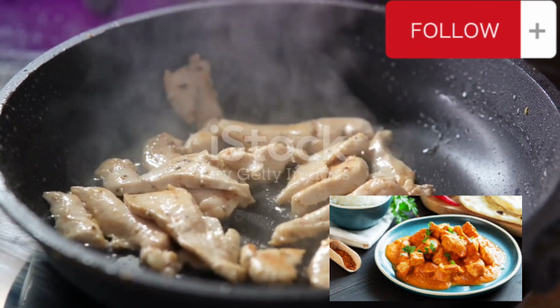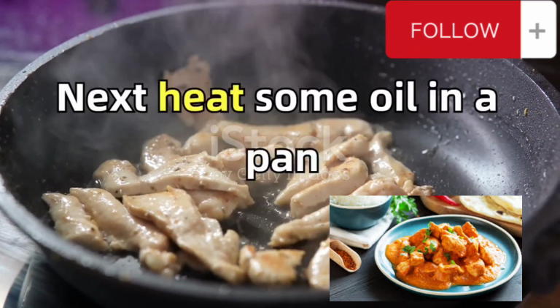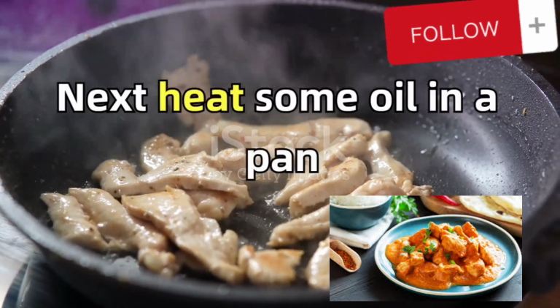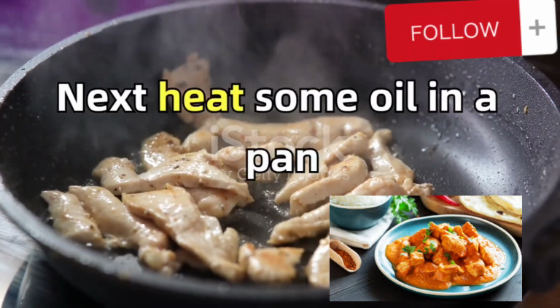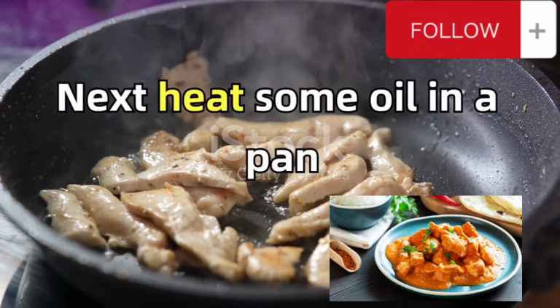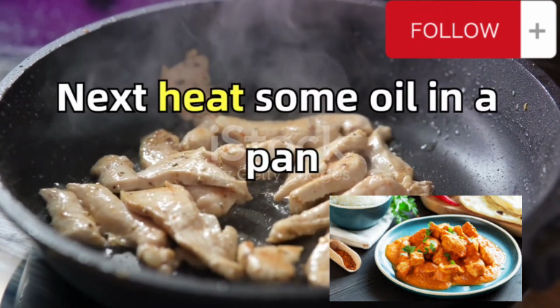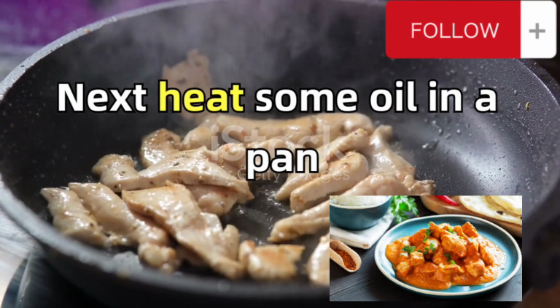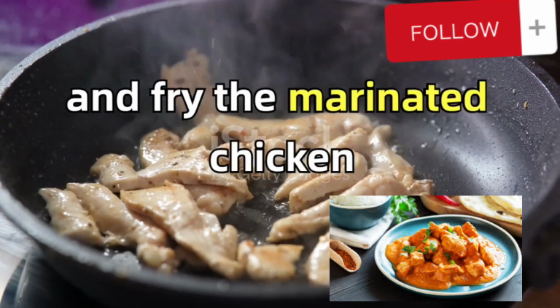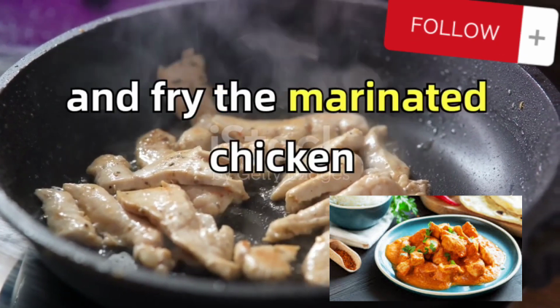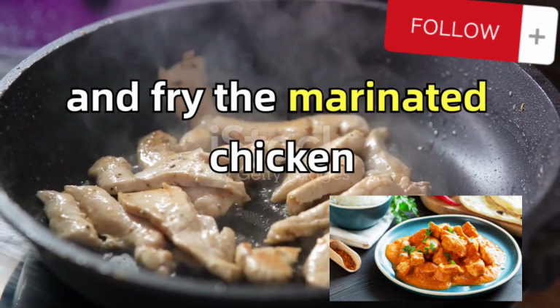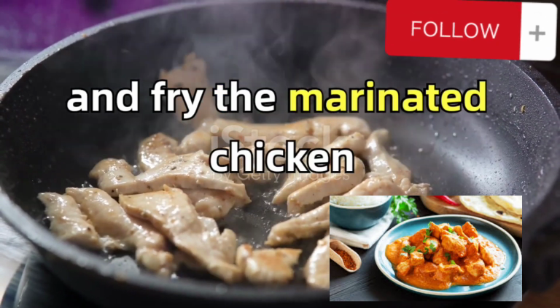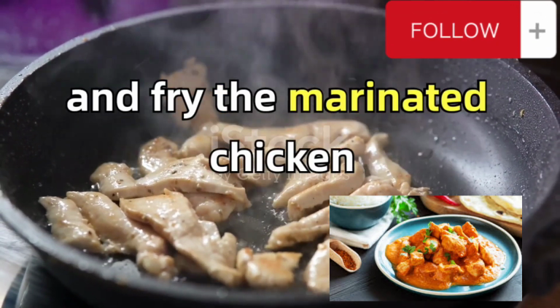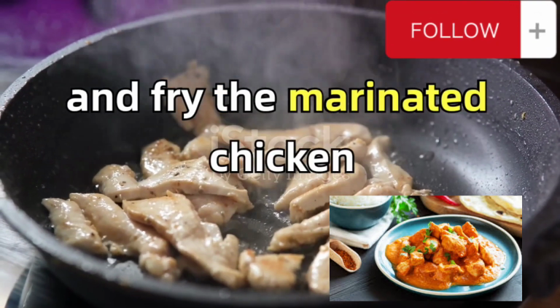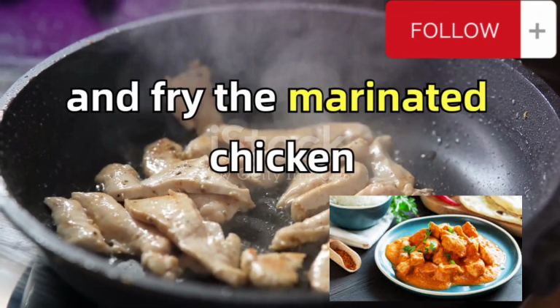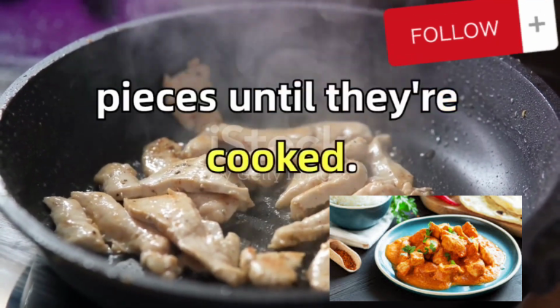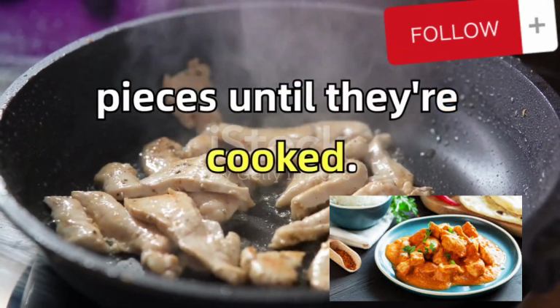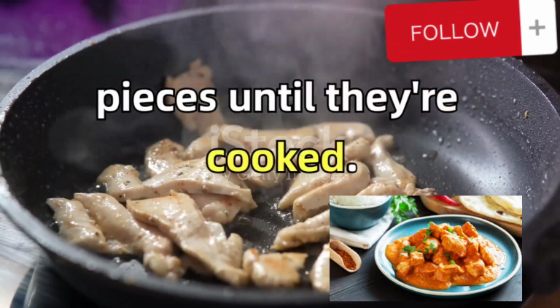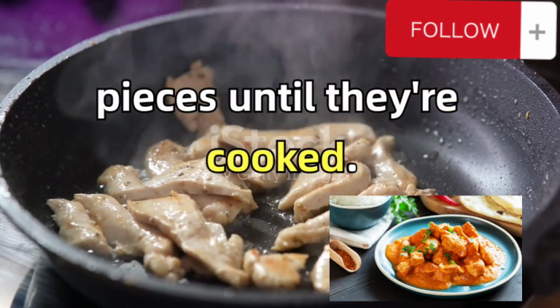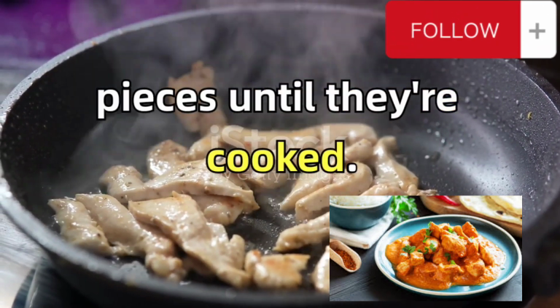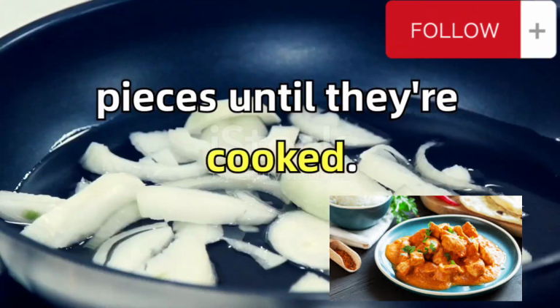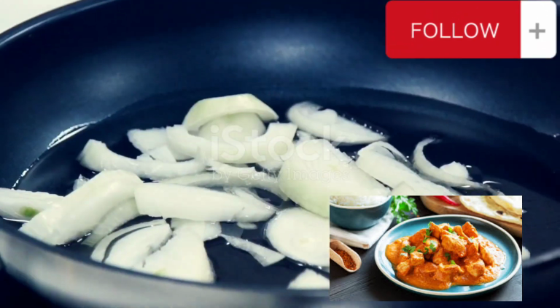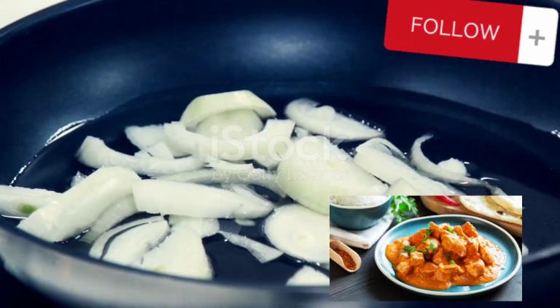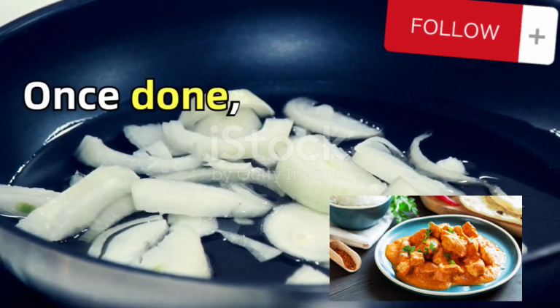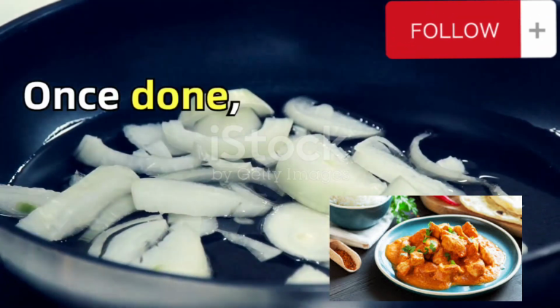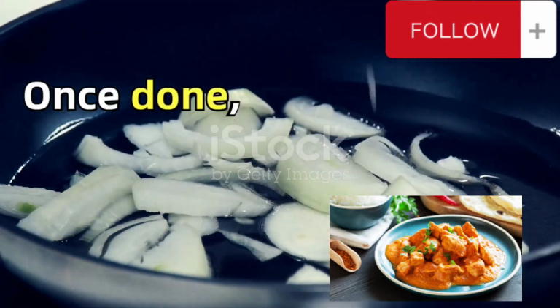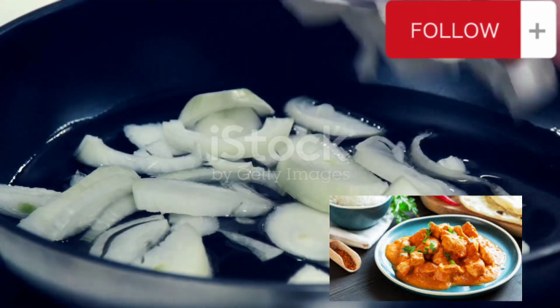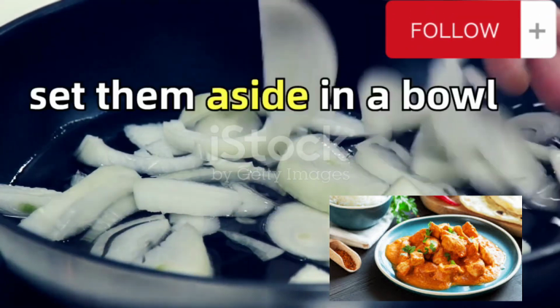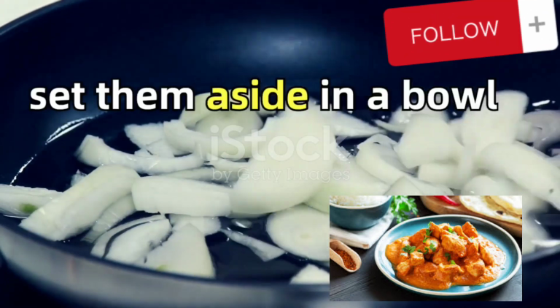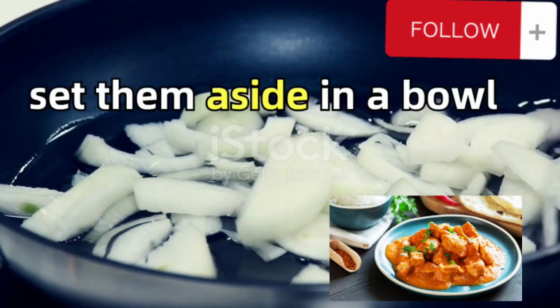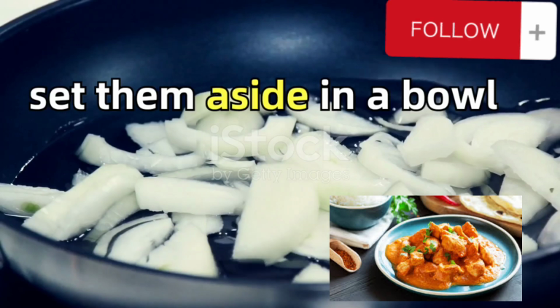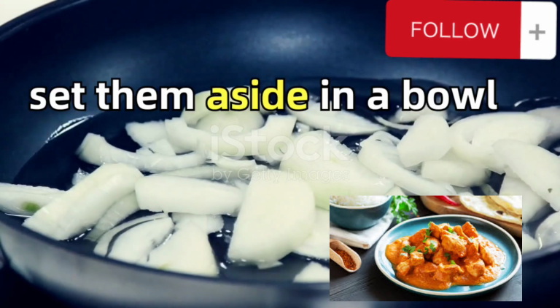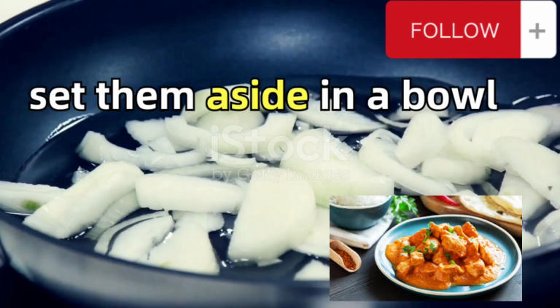Next, heat some oil in a pan and fry the marinated chicken pieces until they're cooked. Once done, set them aside in a bowl.